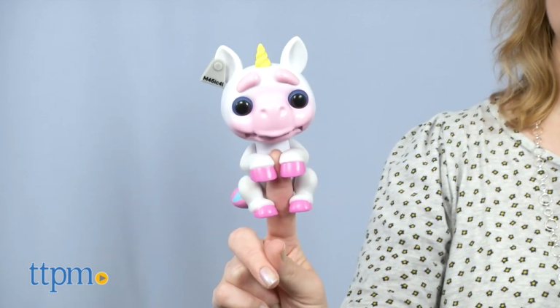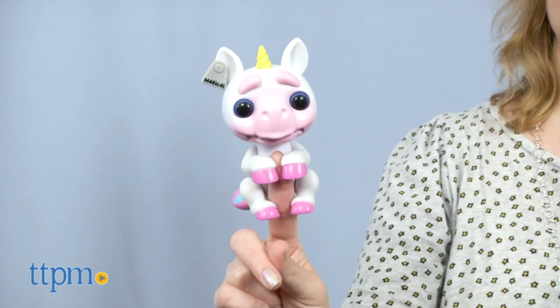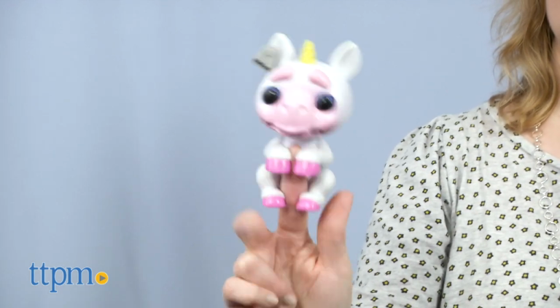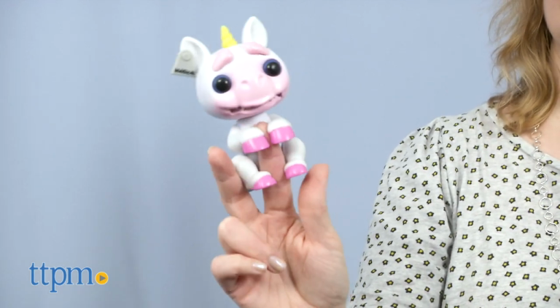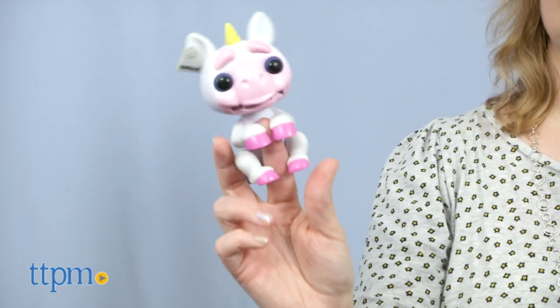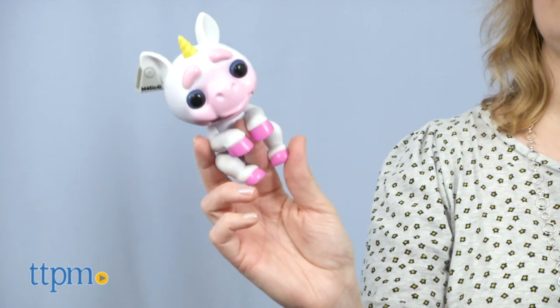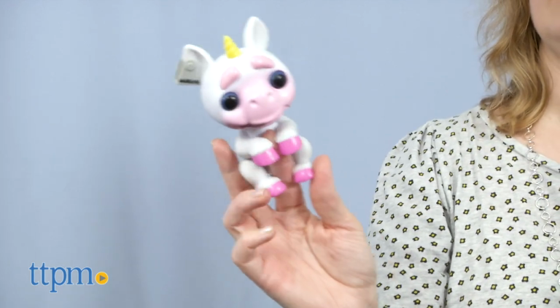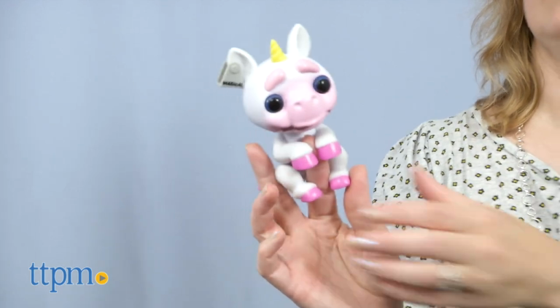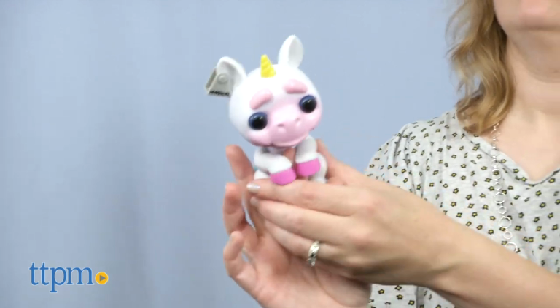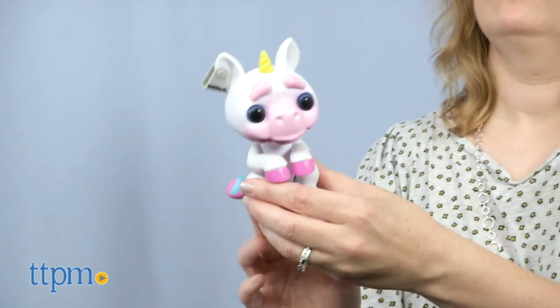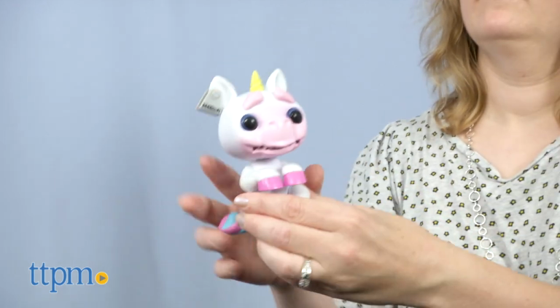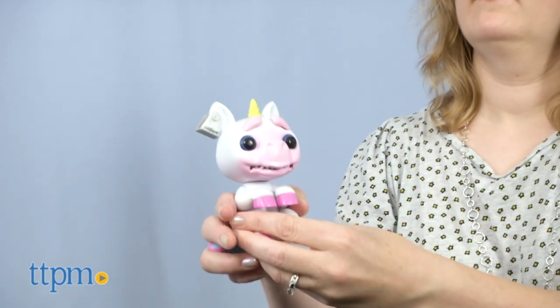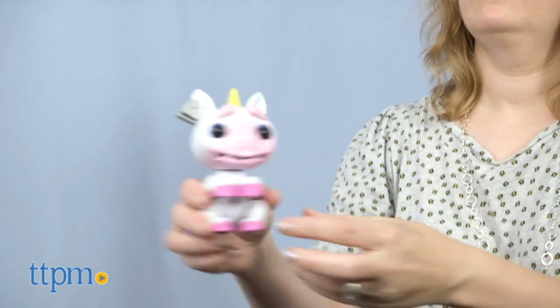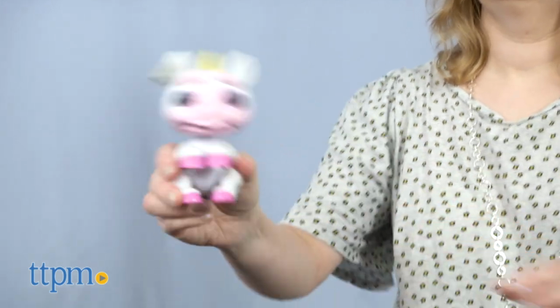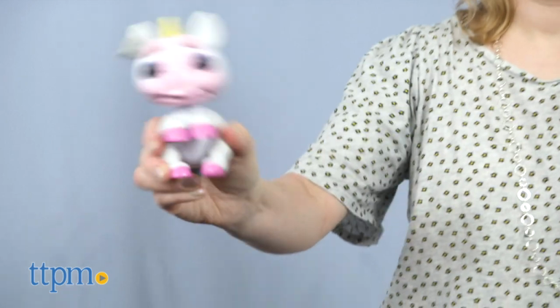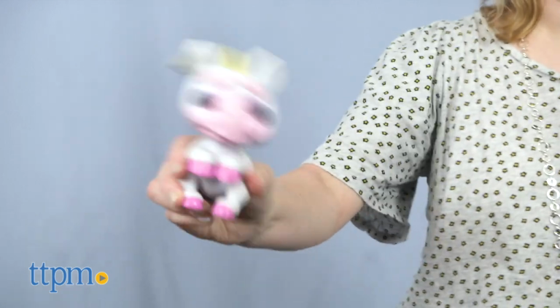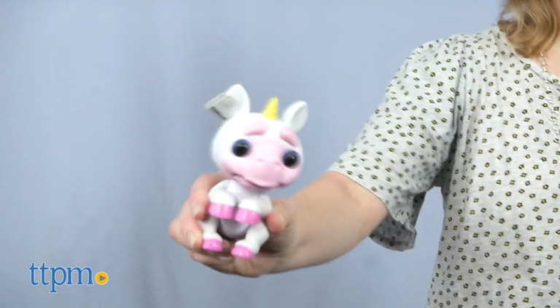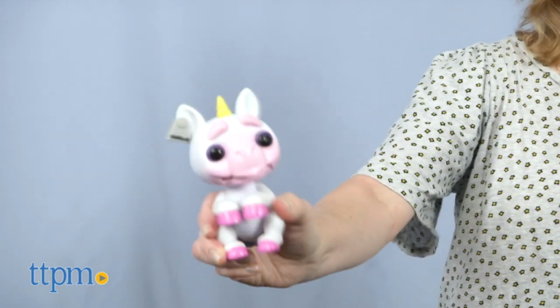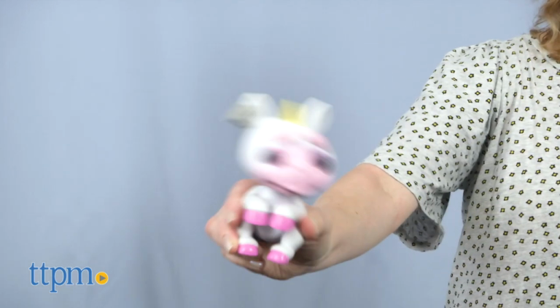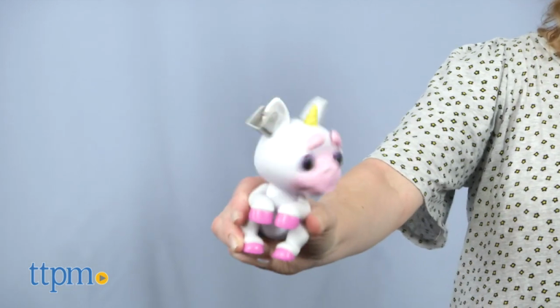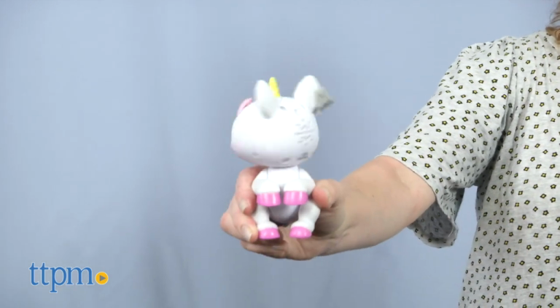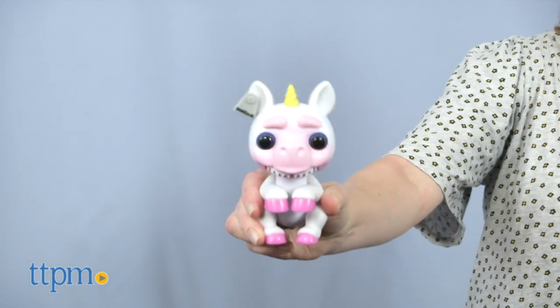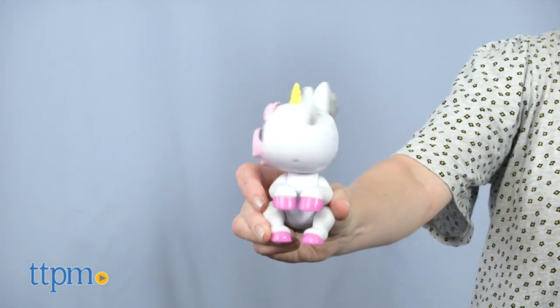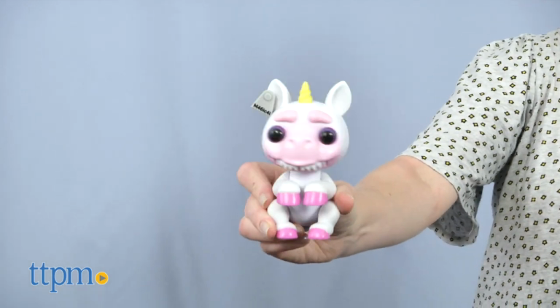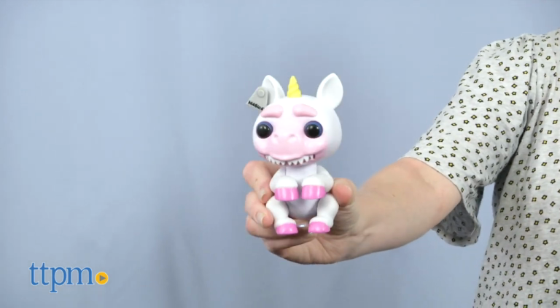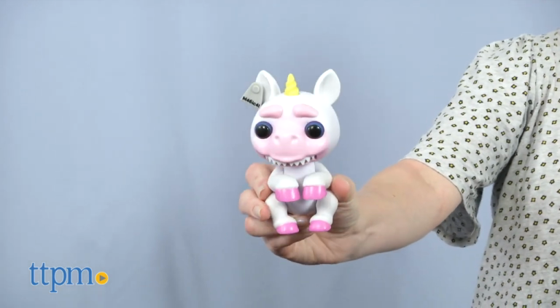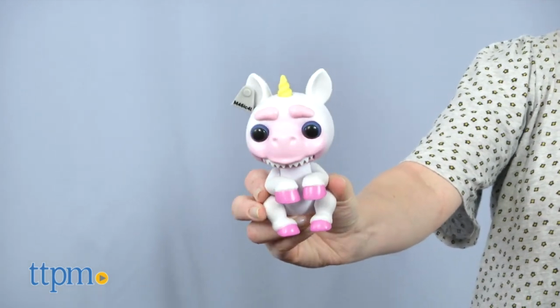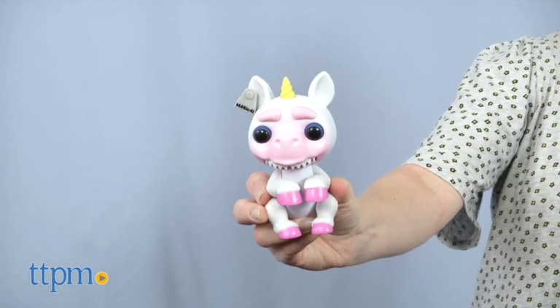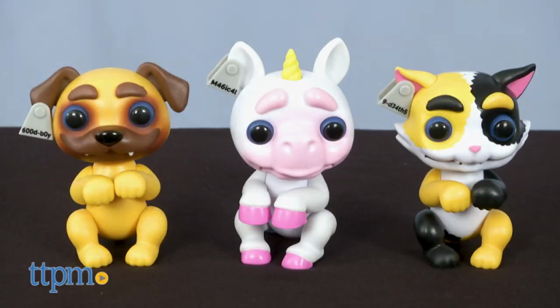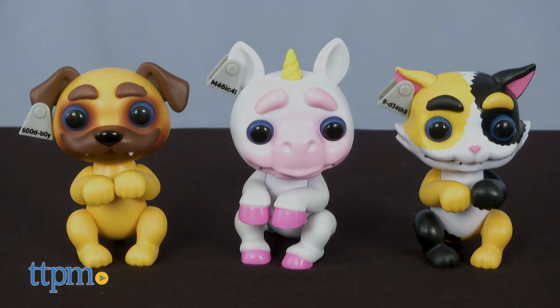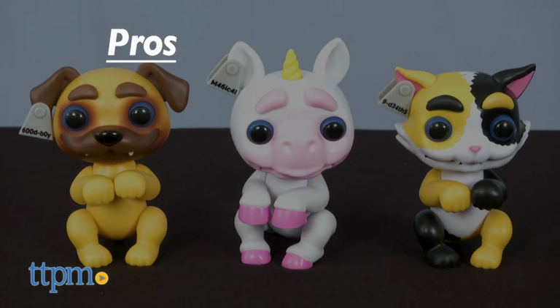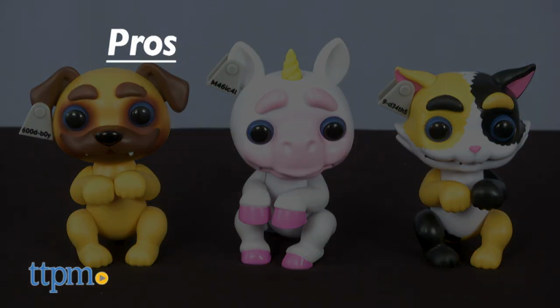With Halloween coming up, these are perfect gifts for ages 5 and up. Maybe a visit from the Switch Witch will bring a Grimling.